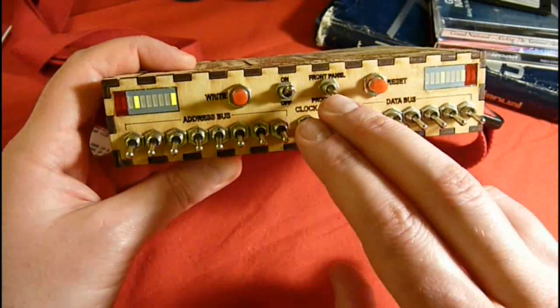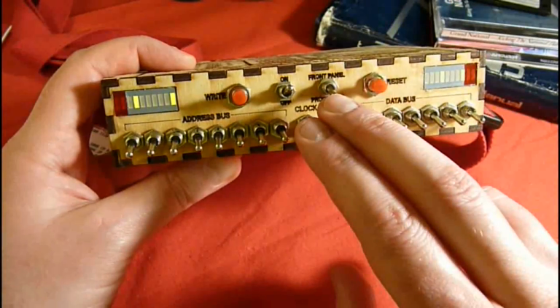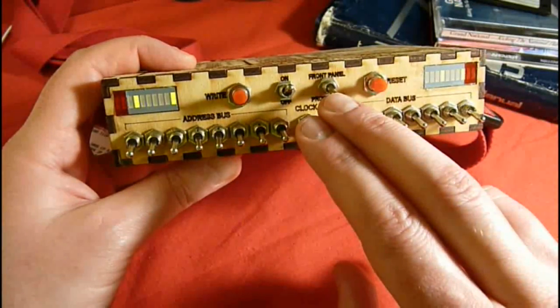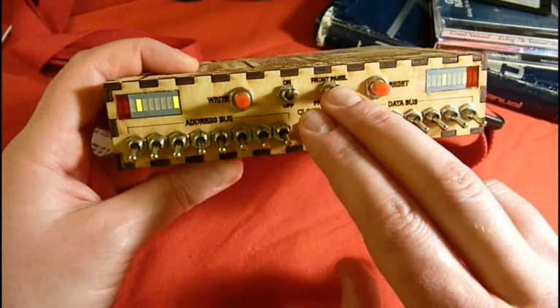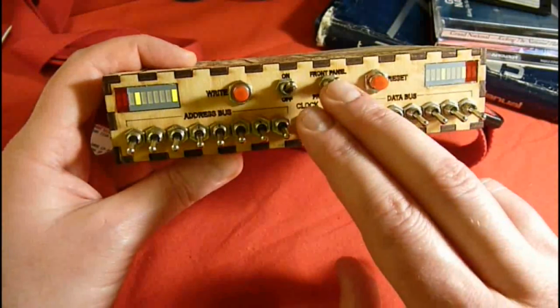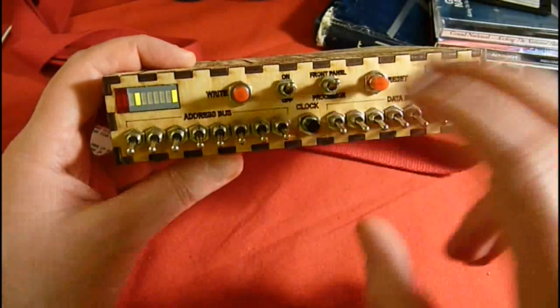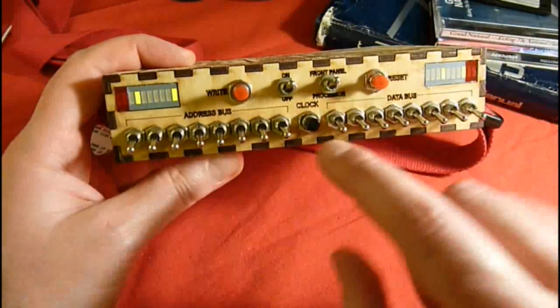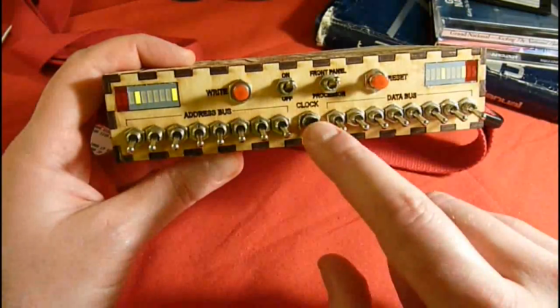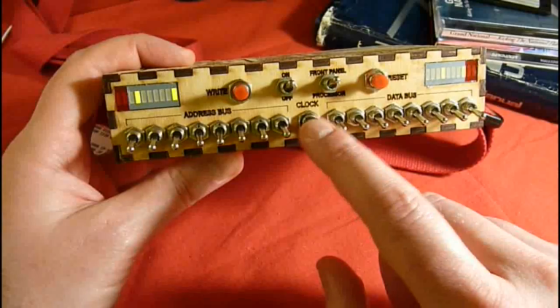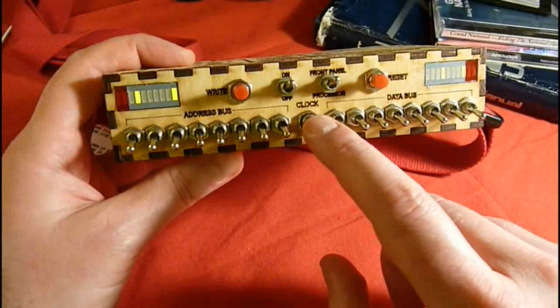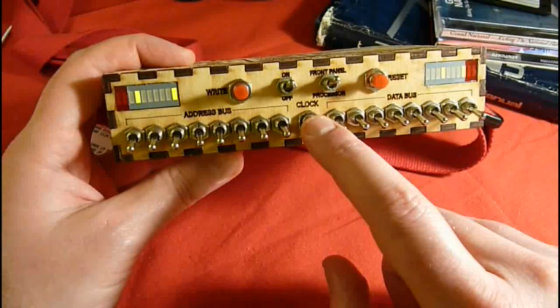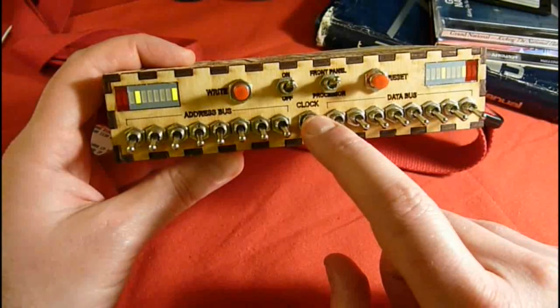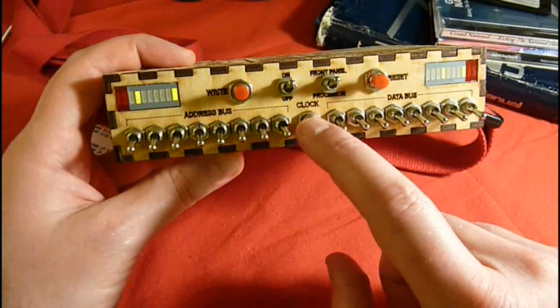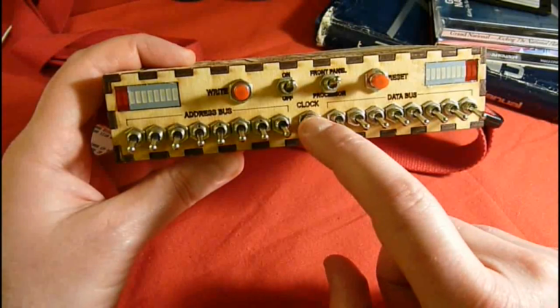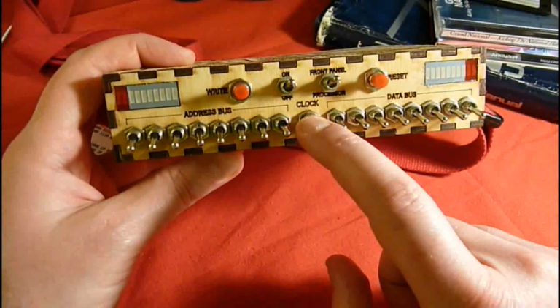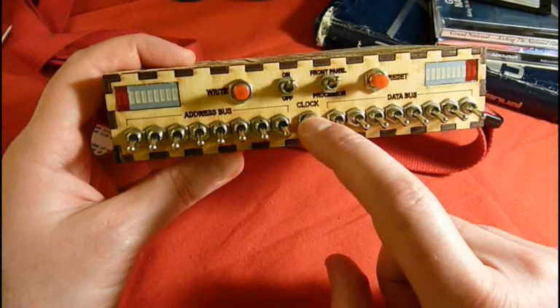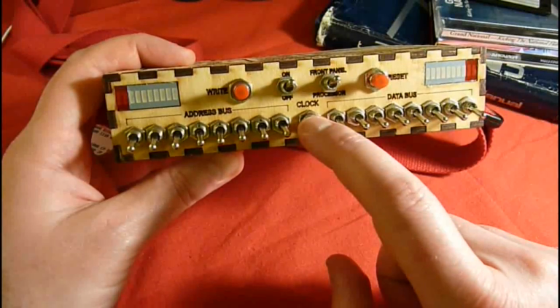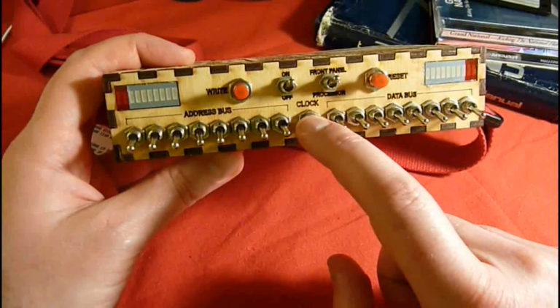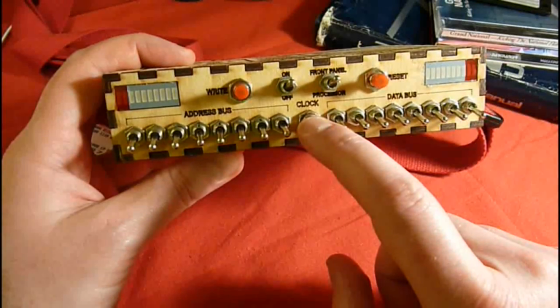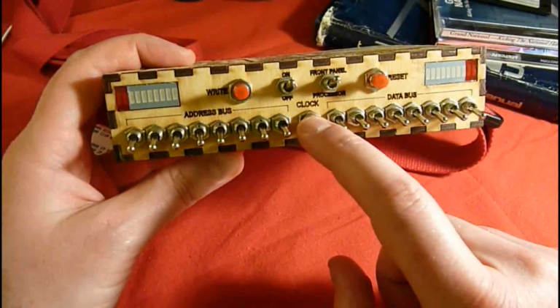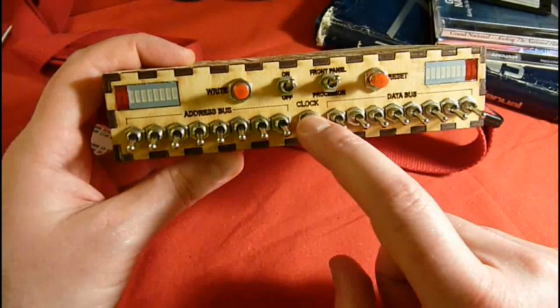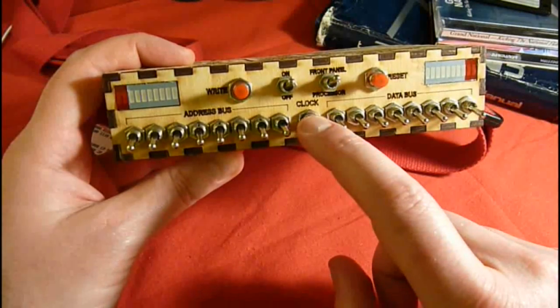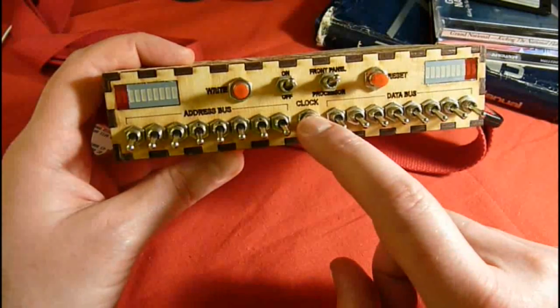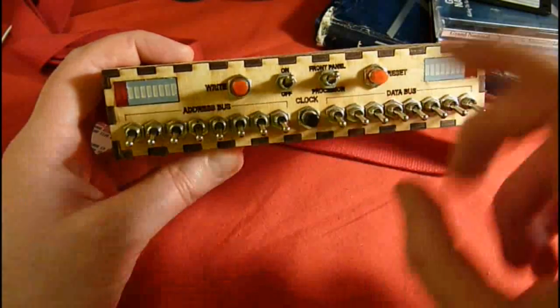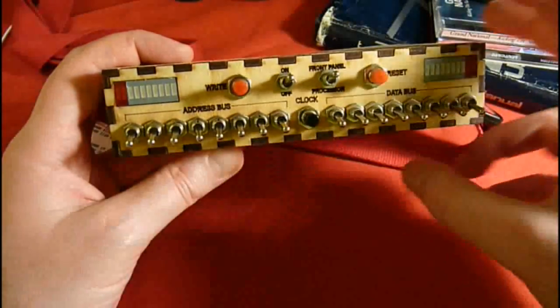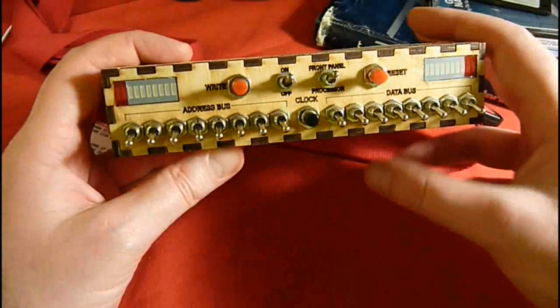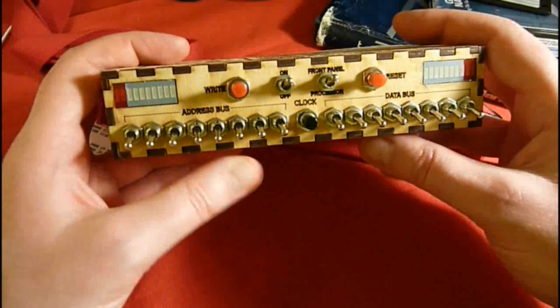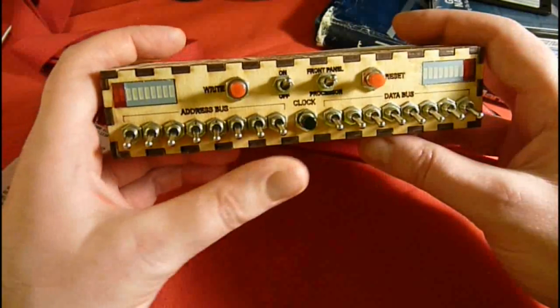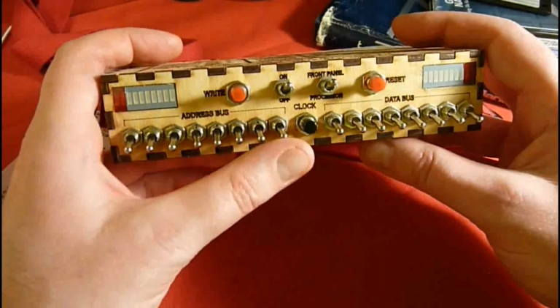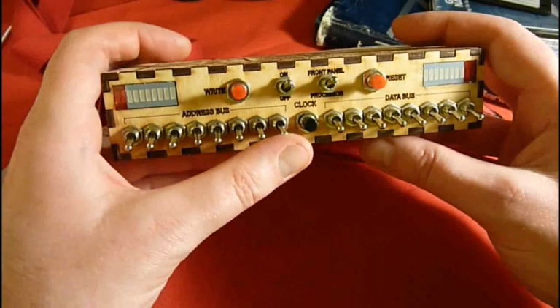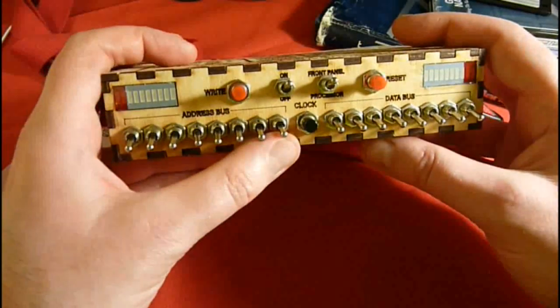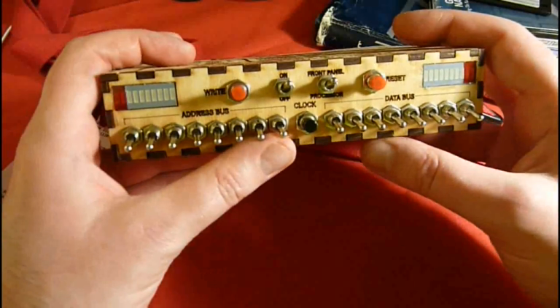If I push this switch, the Z80 will give control to the front panel switches after a few clocks. I can now start entering the program.